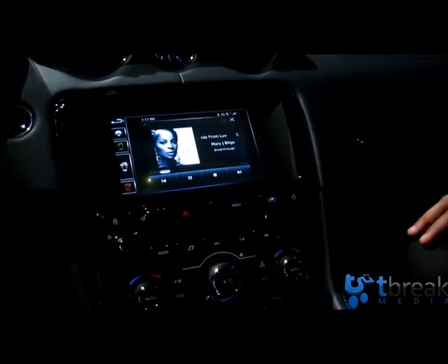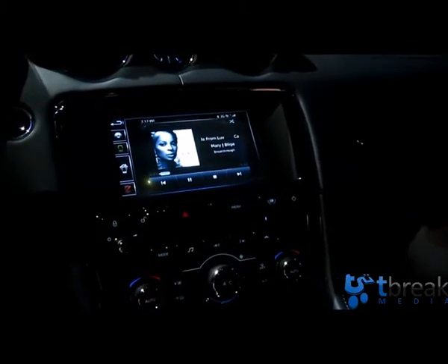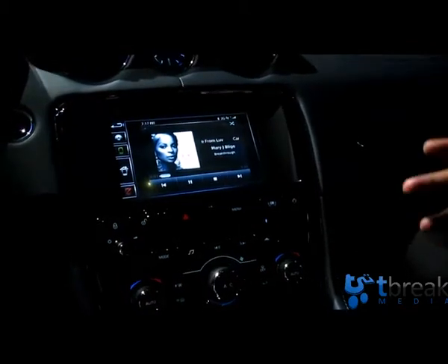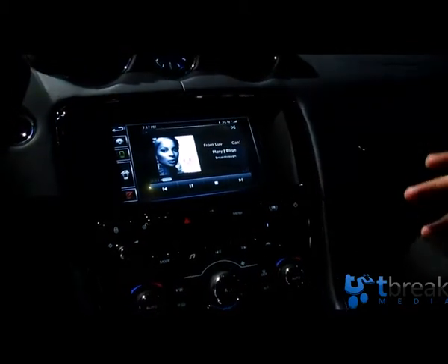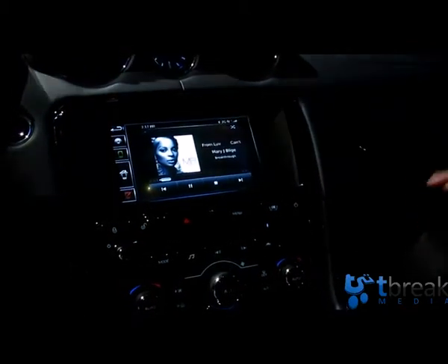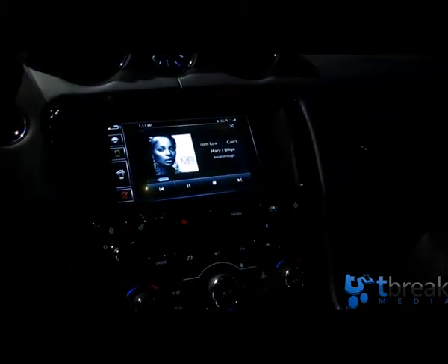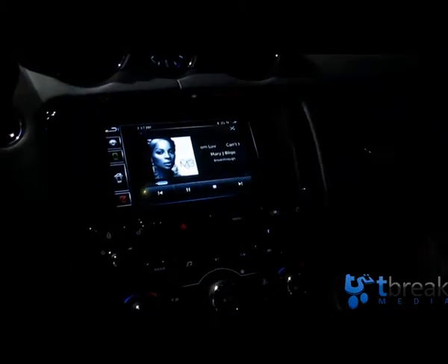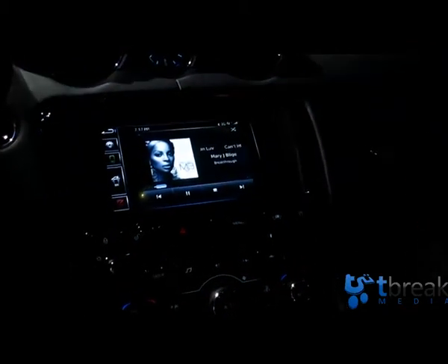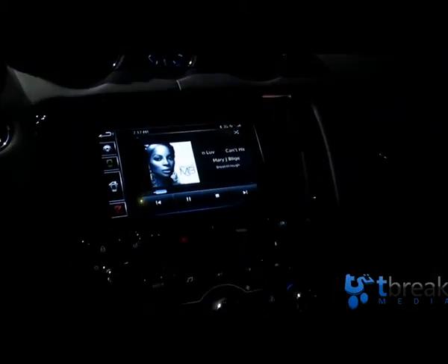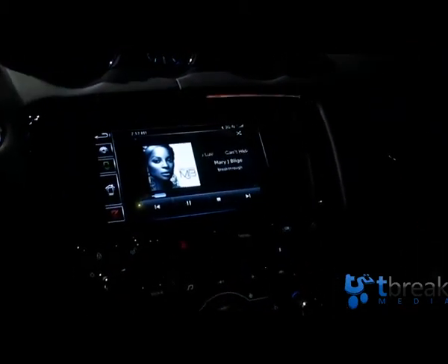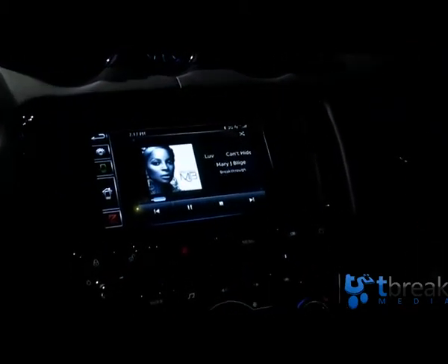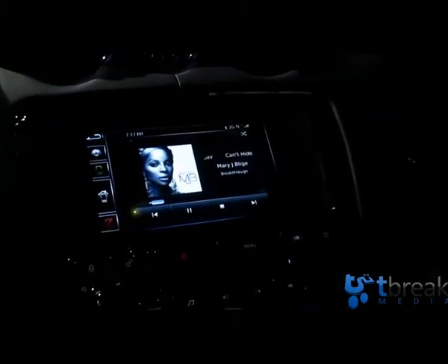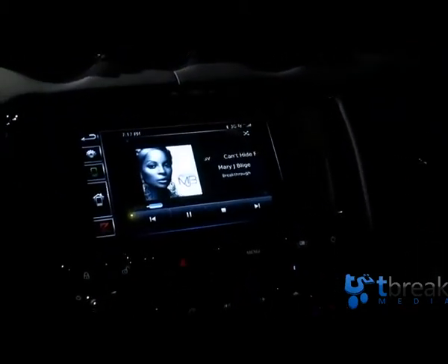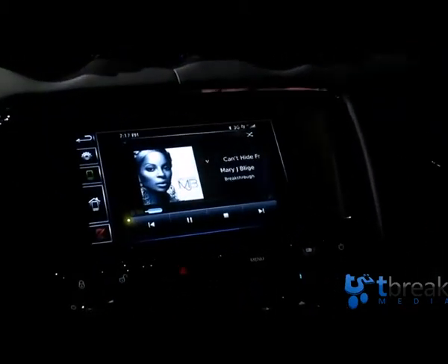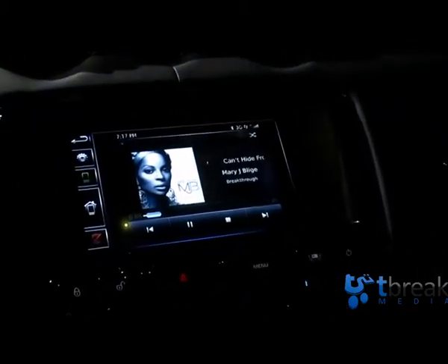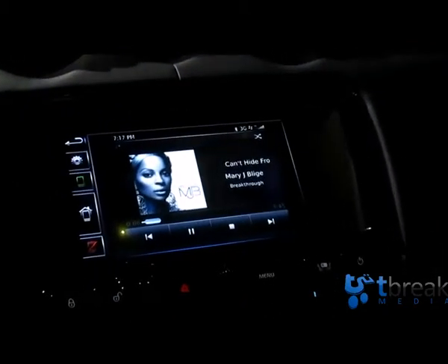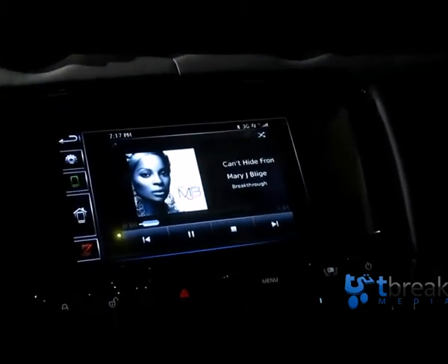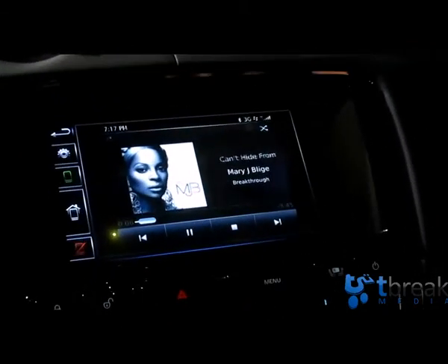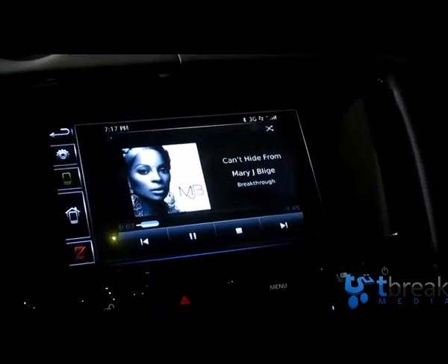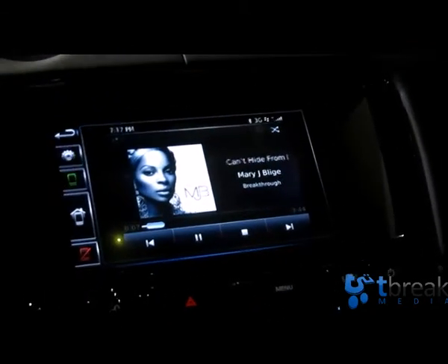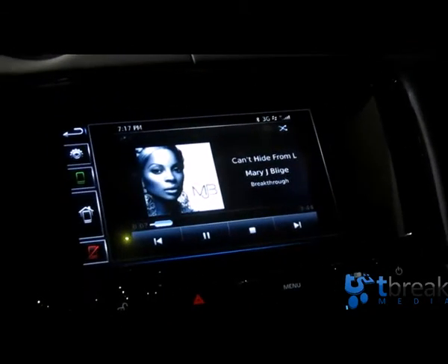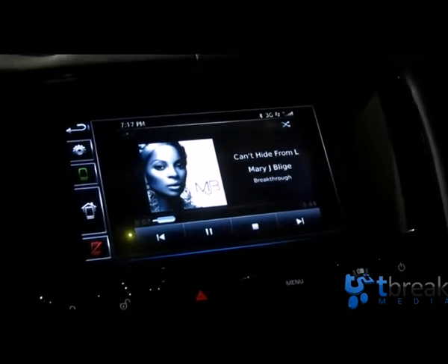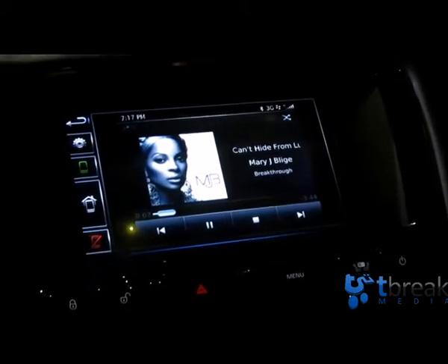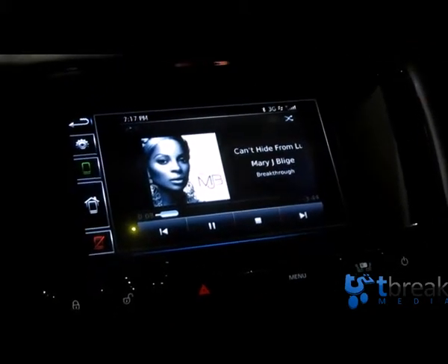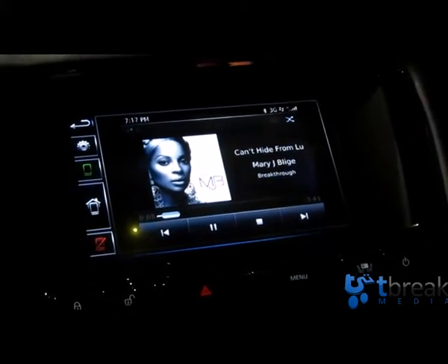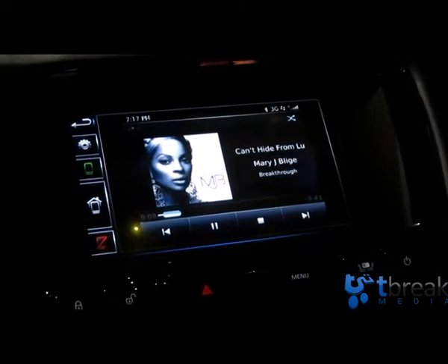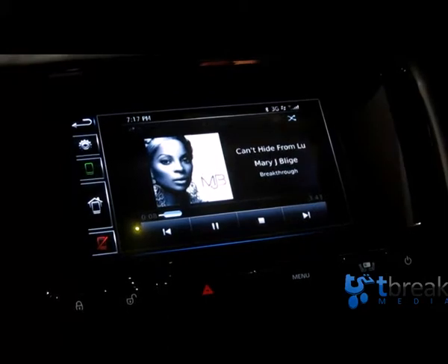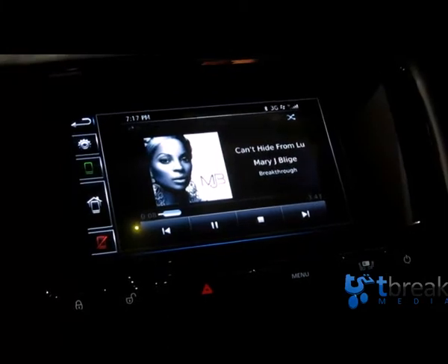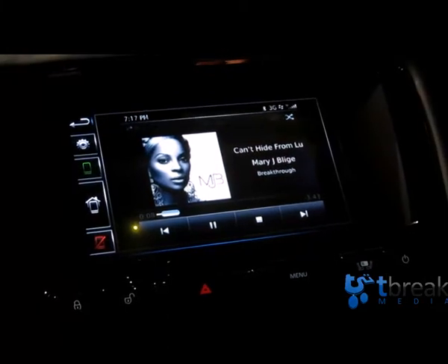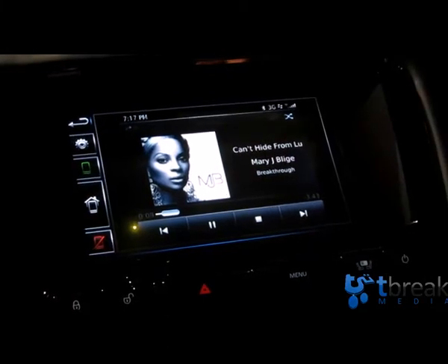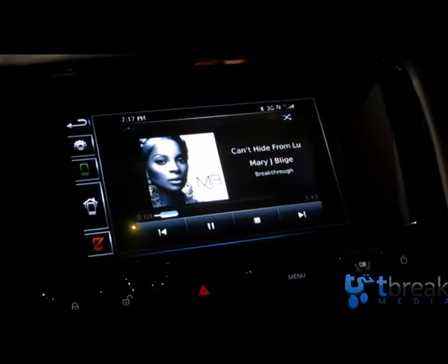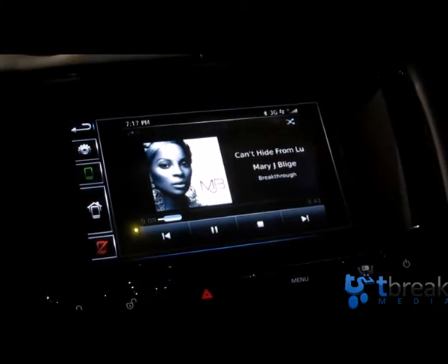The key thing is taking the phone — so now you've got the audio, you've got hands-free, and now you've got the UI as well.